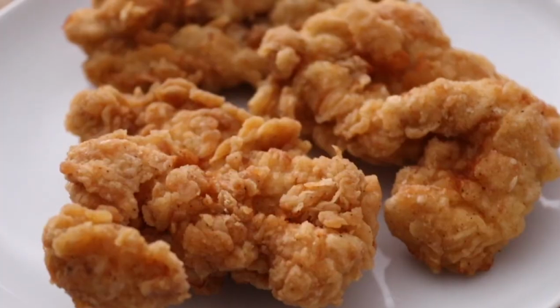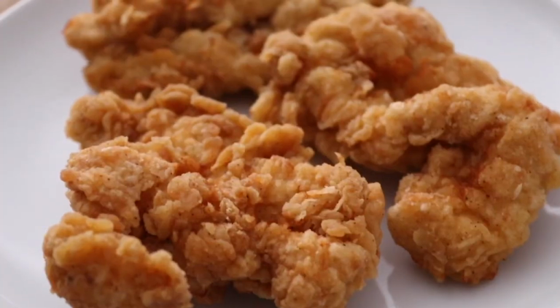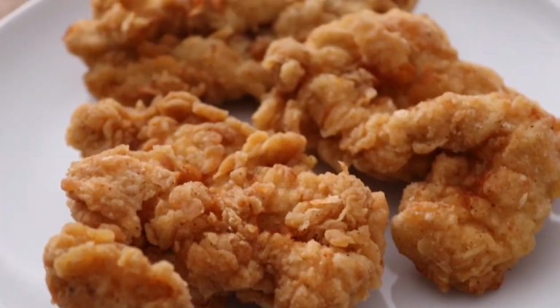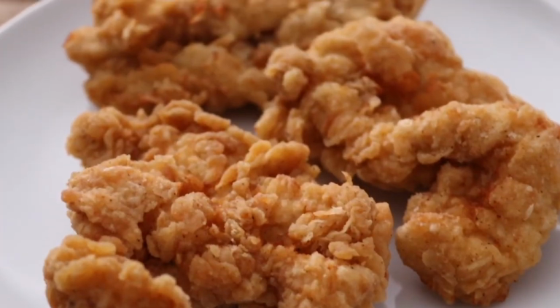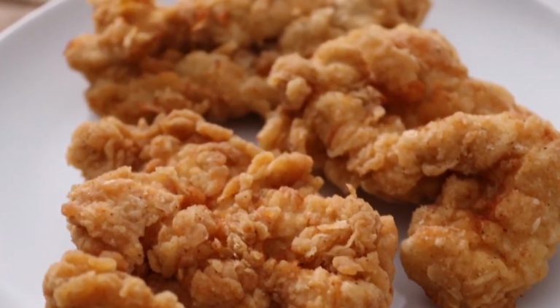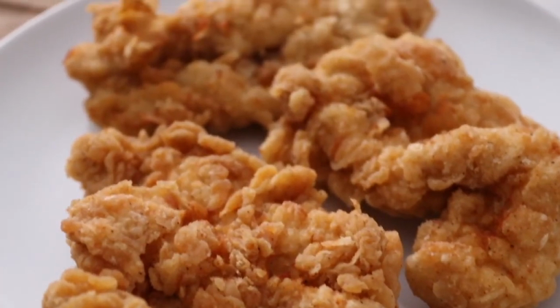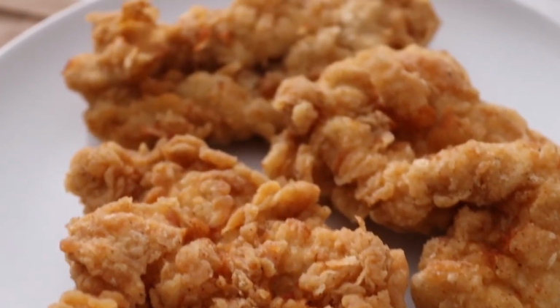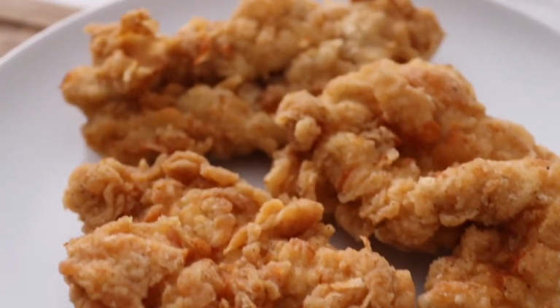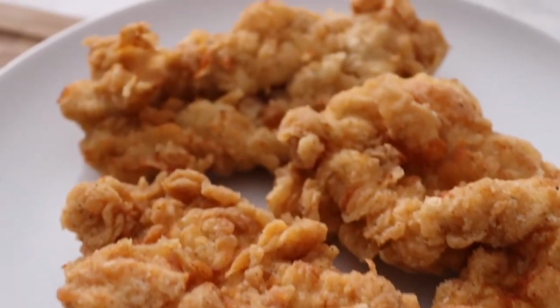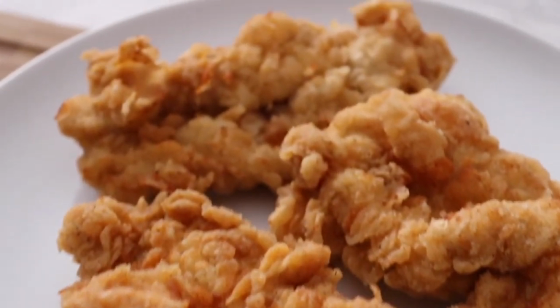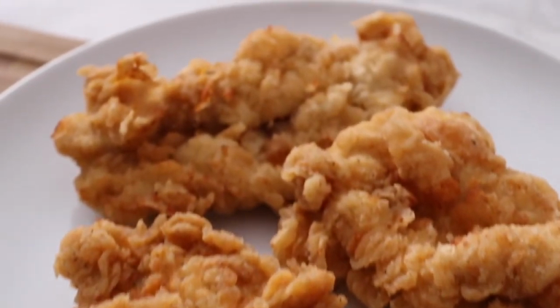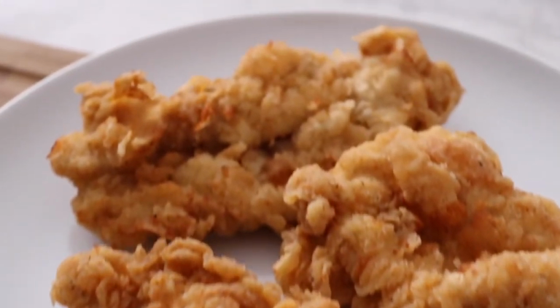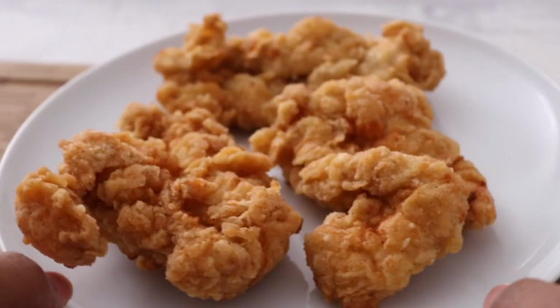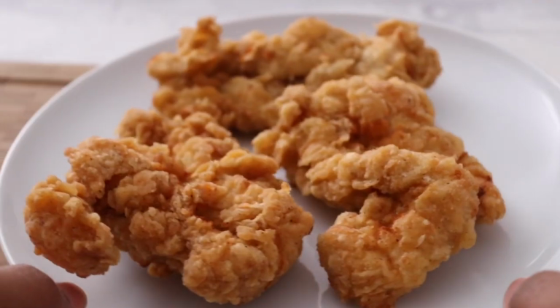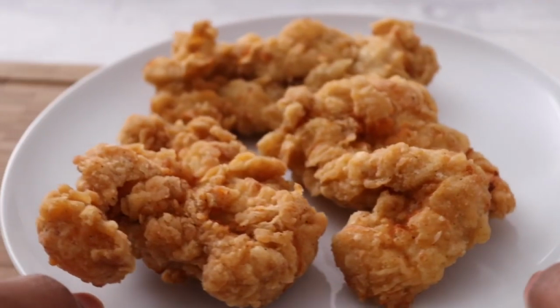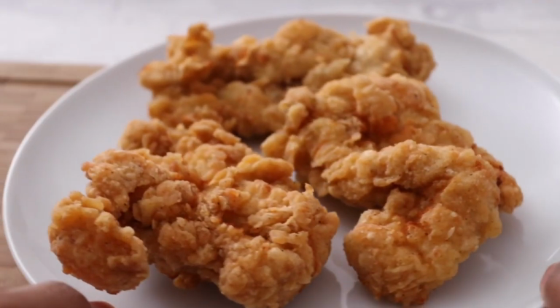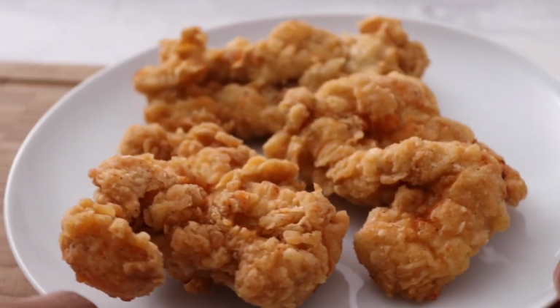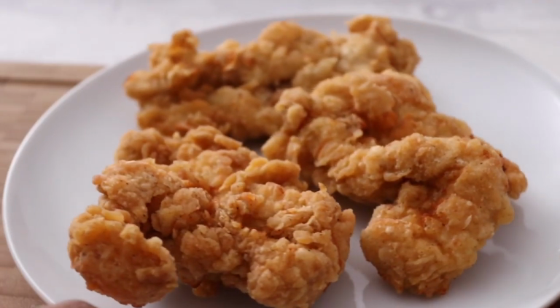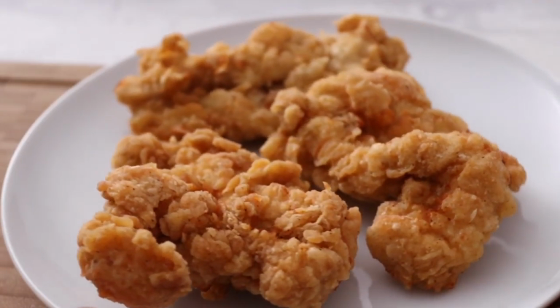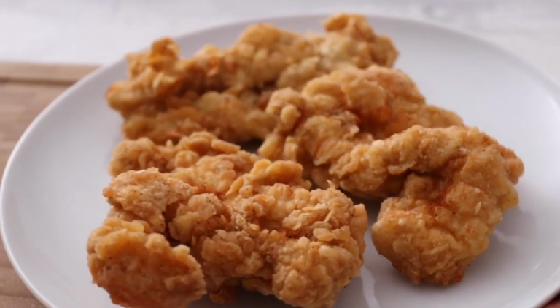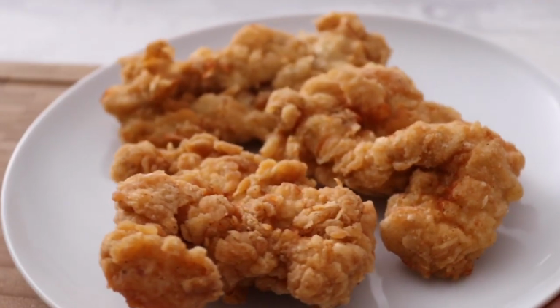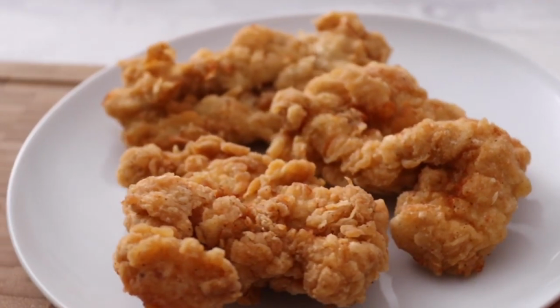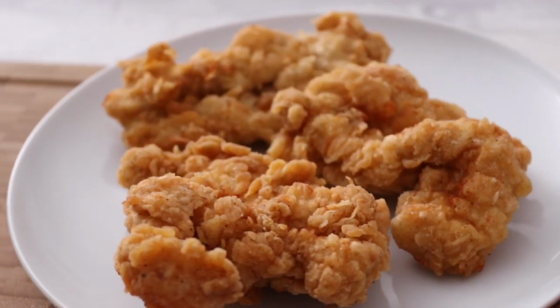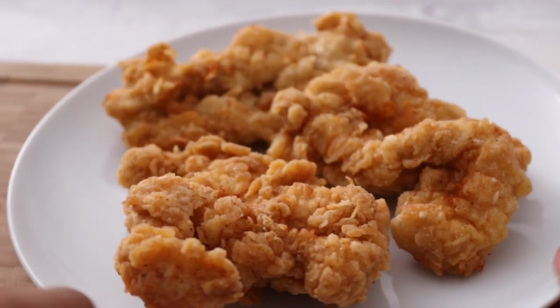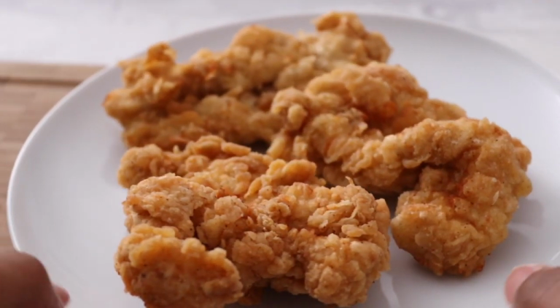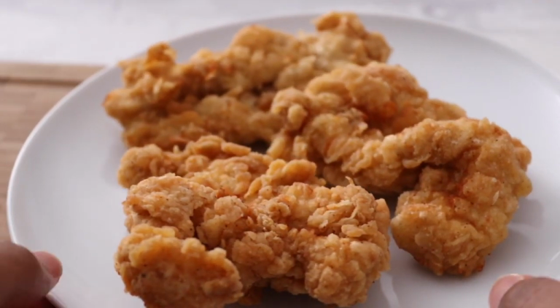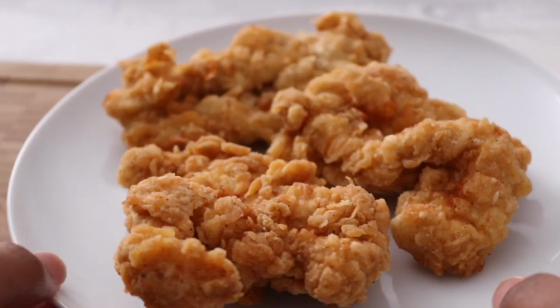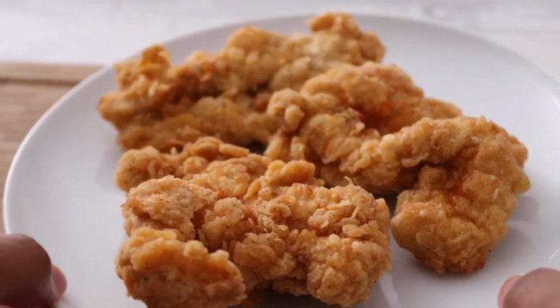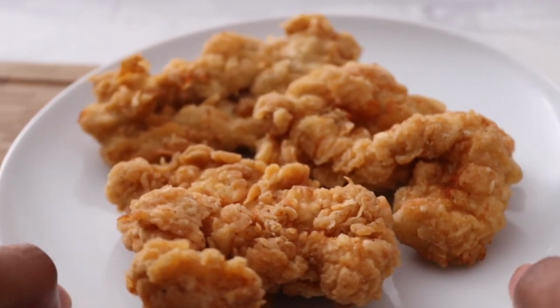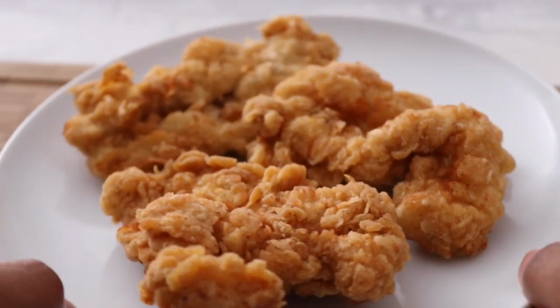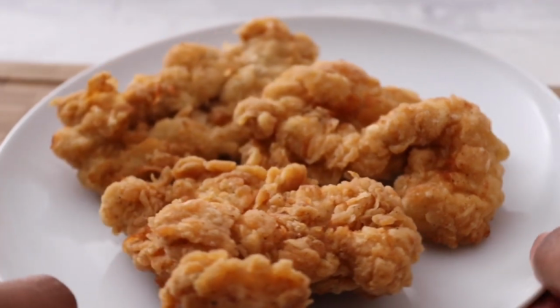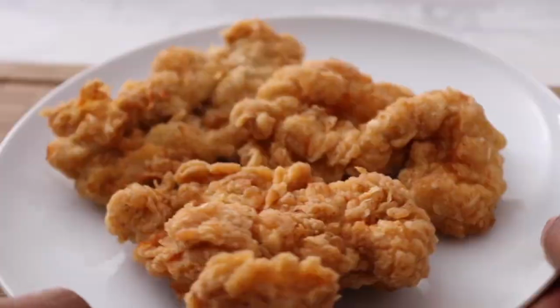I mean, look at that chicken. If I told you this was store-bought you would definitely believe me, right?